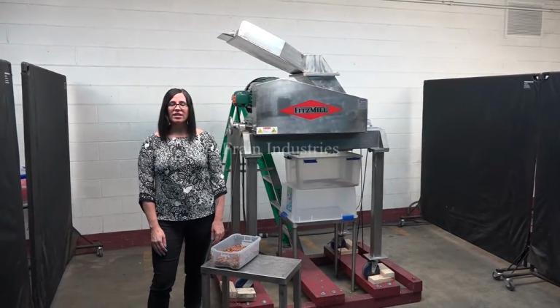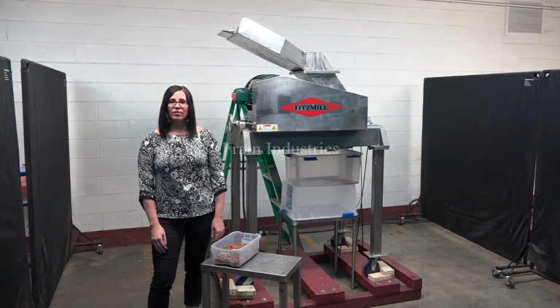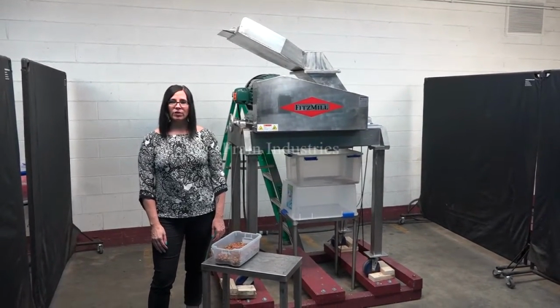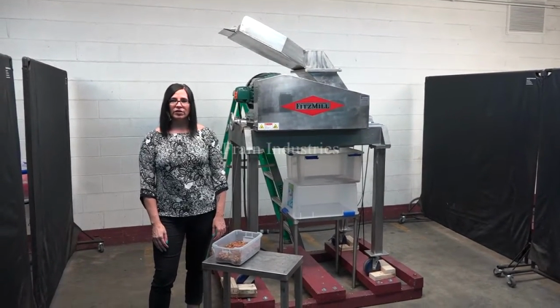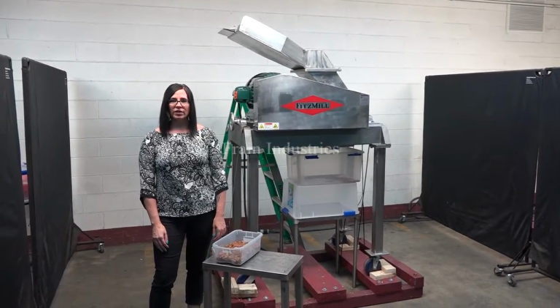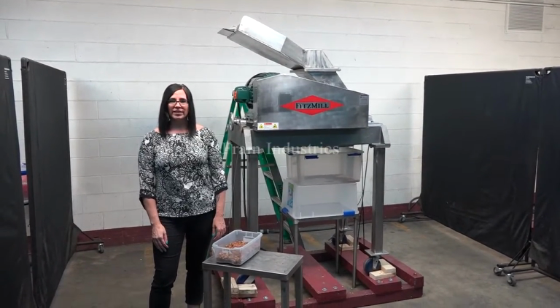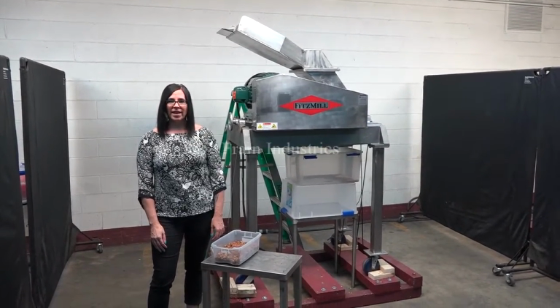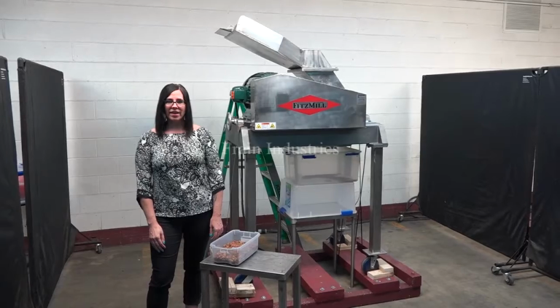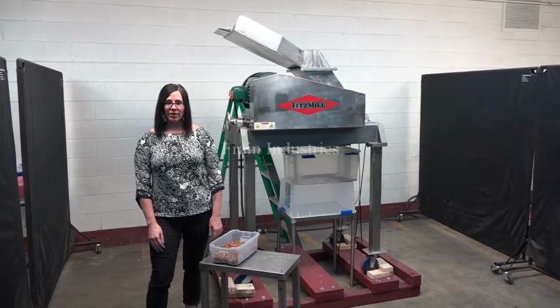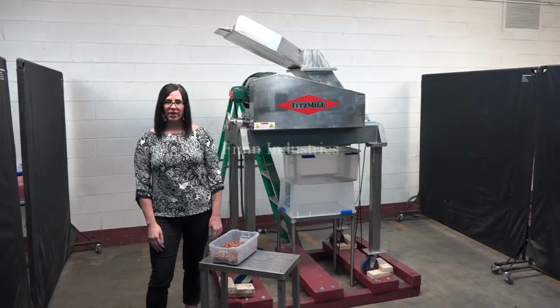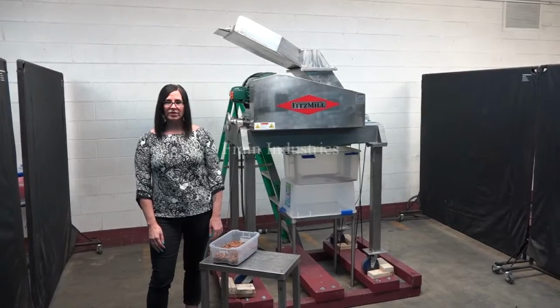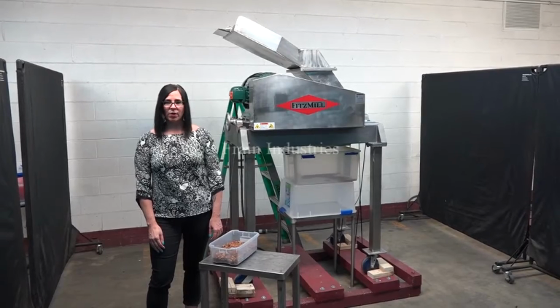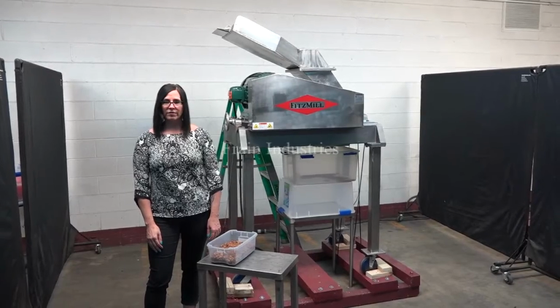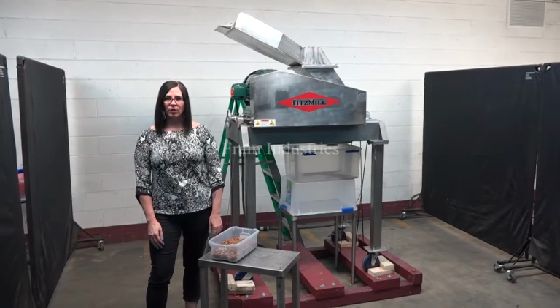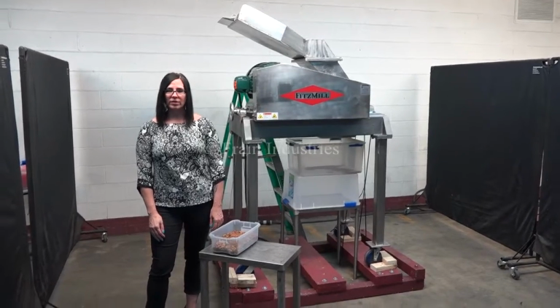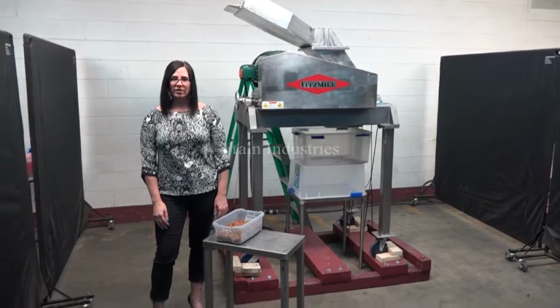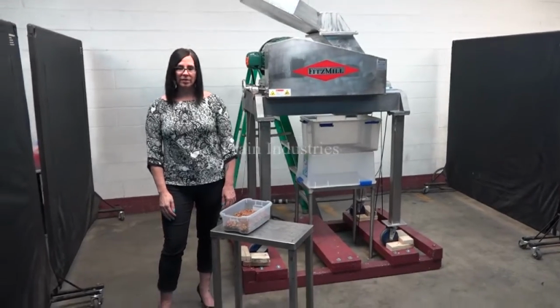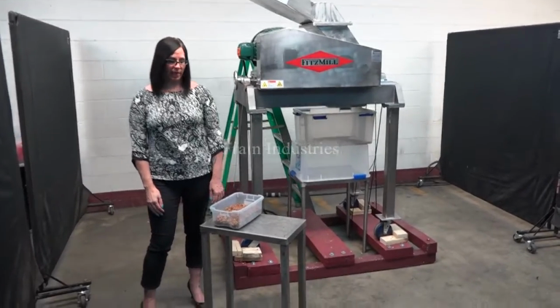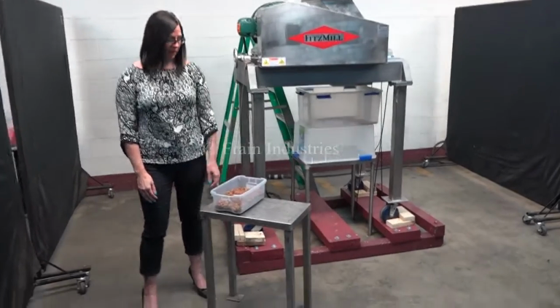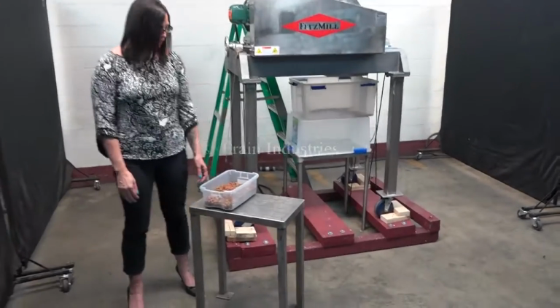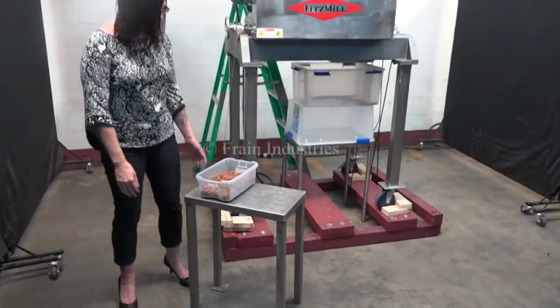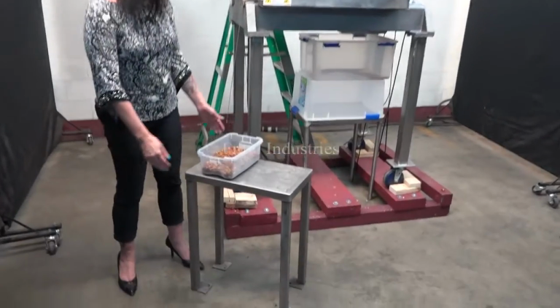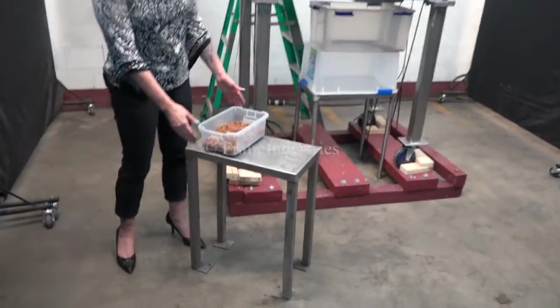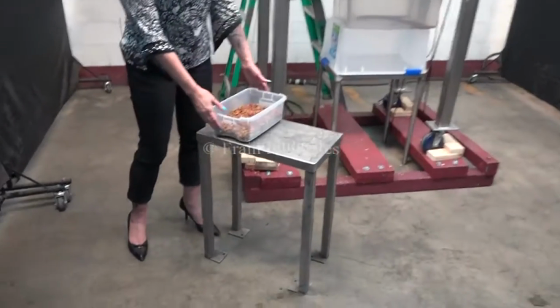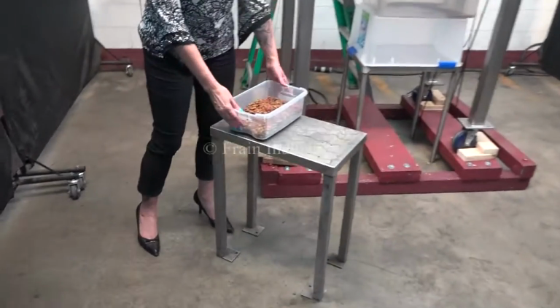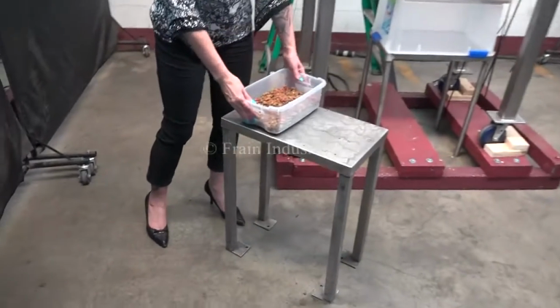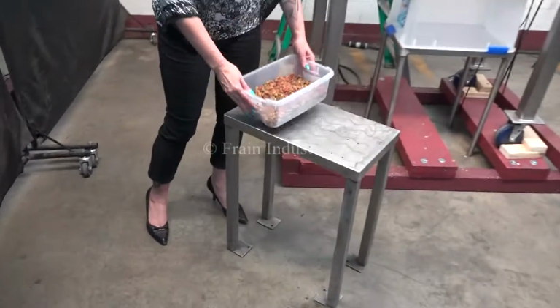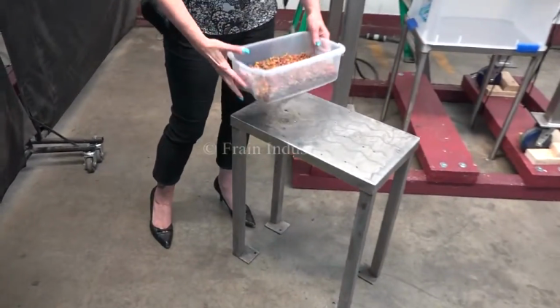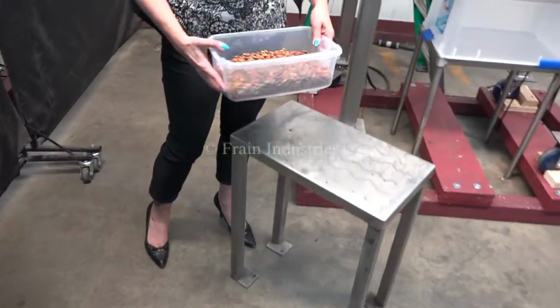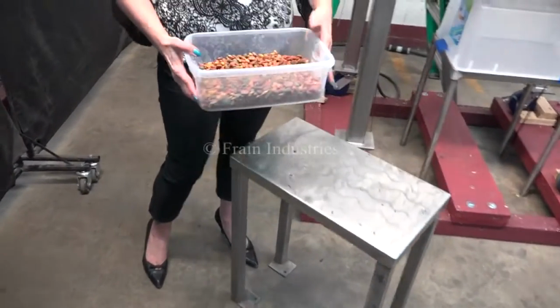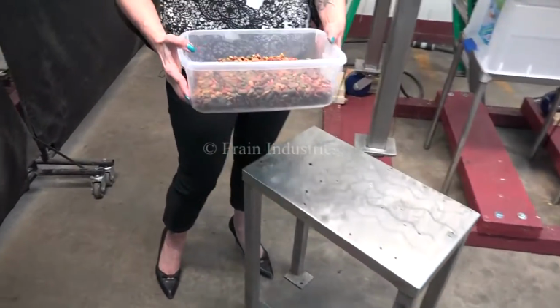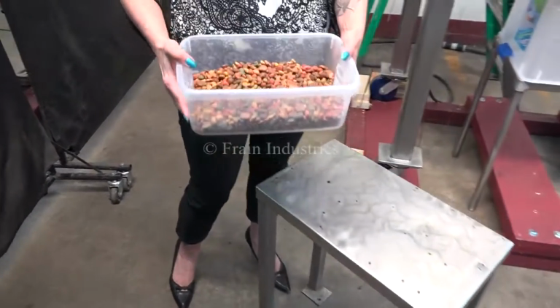The voltage is currently set at three phase, 480 volts. Today we'll be demonstrating by grinding this dog food.